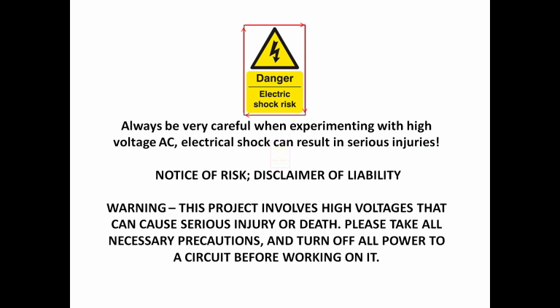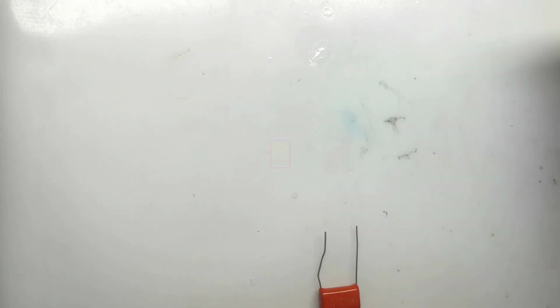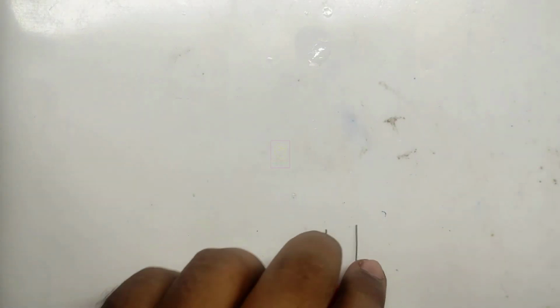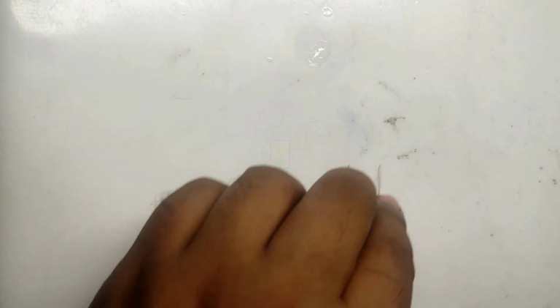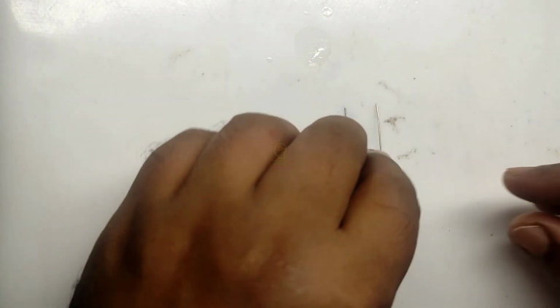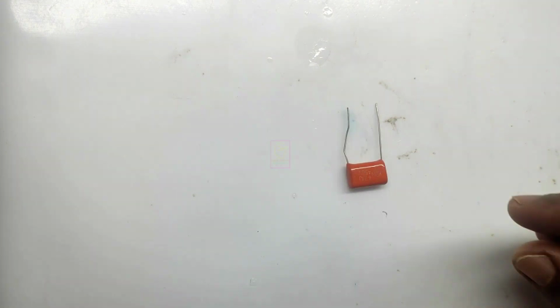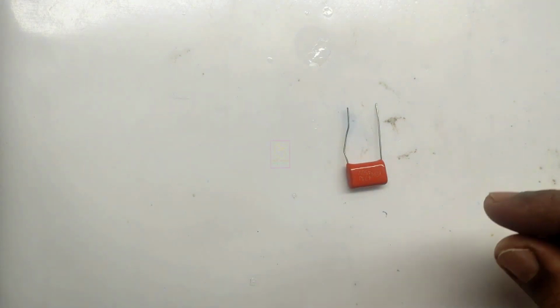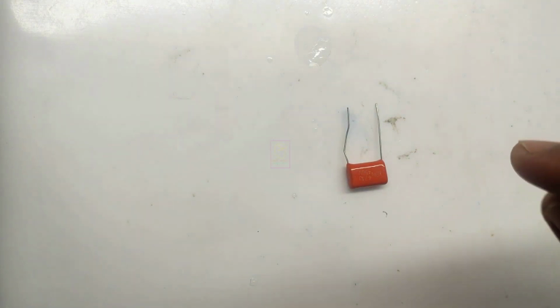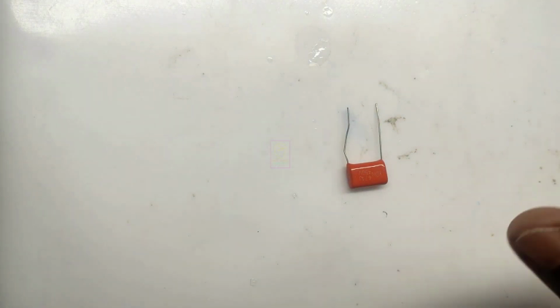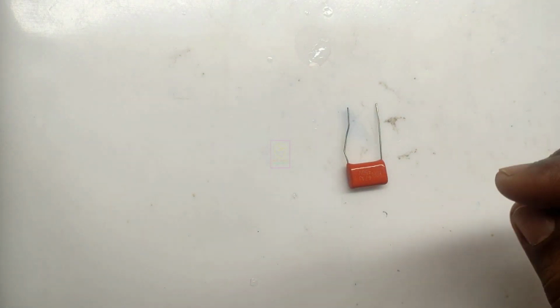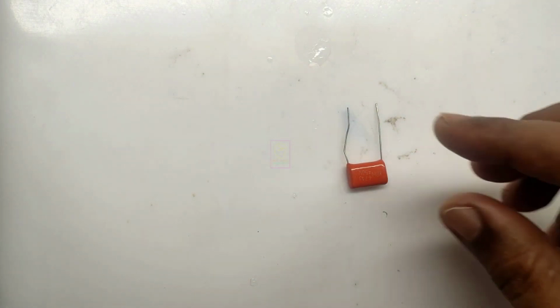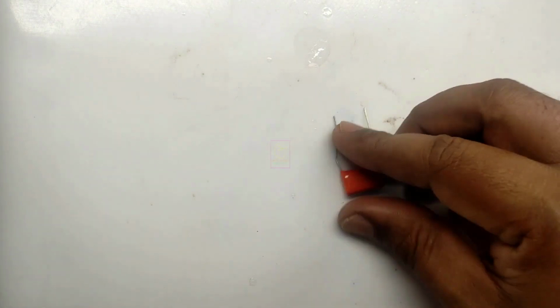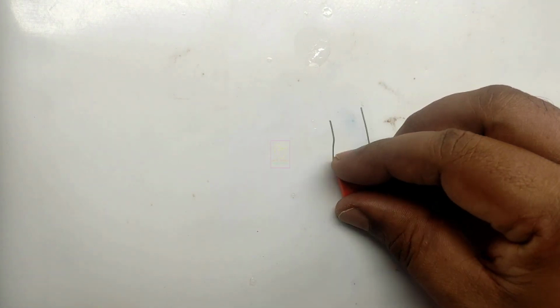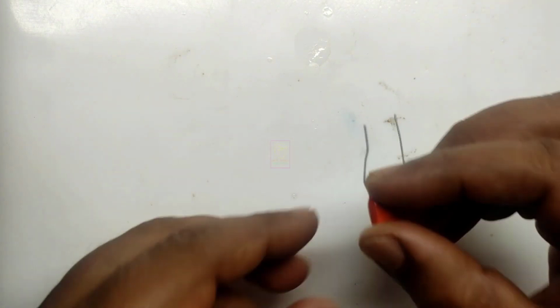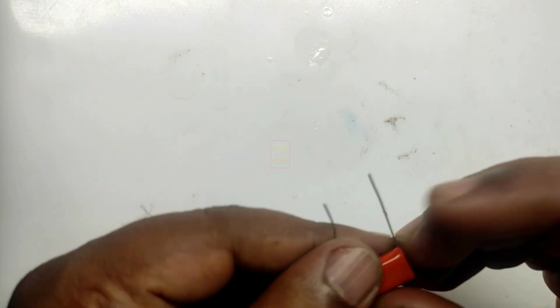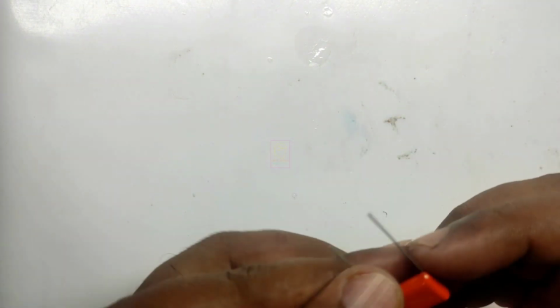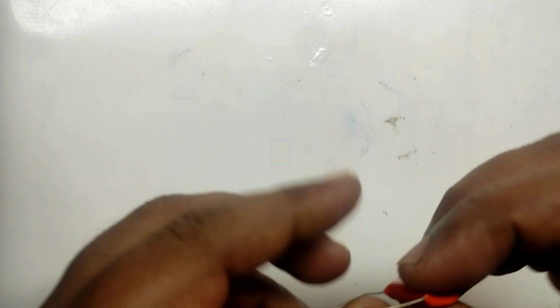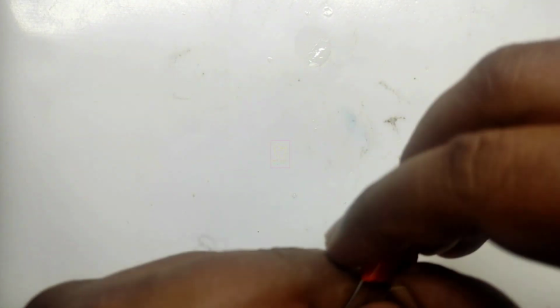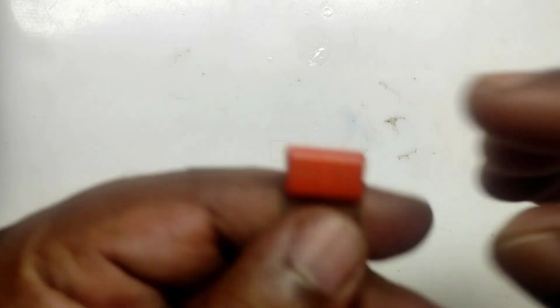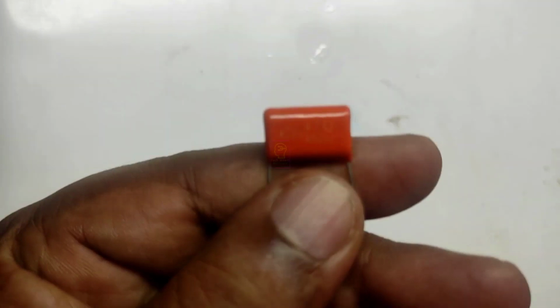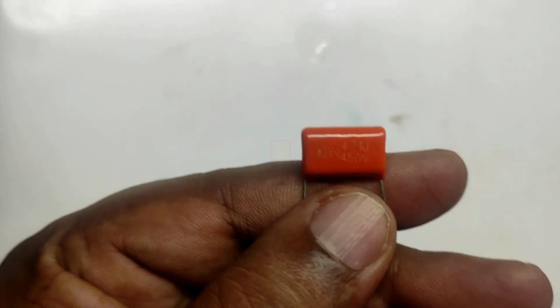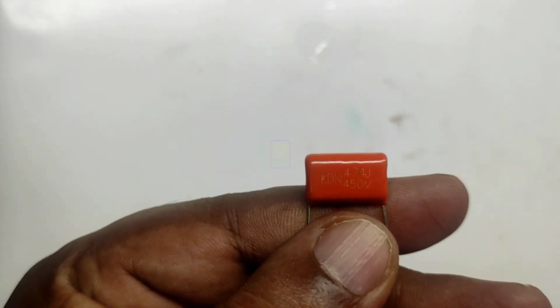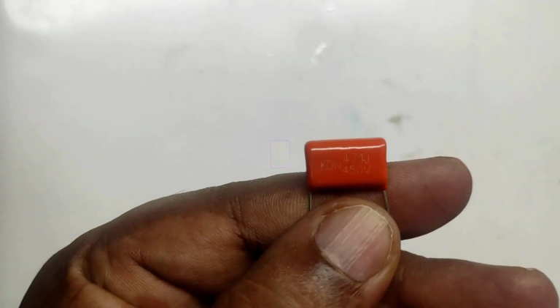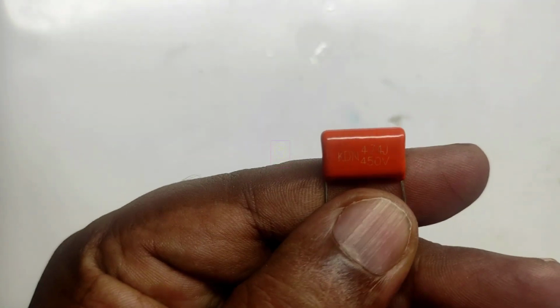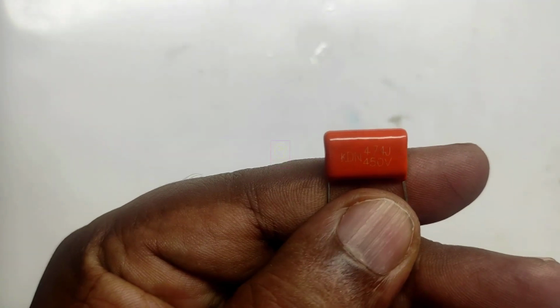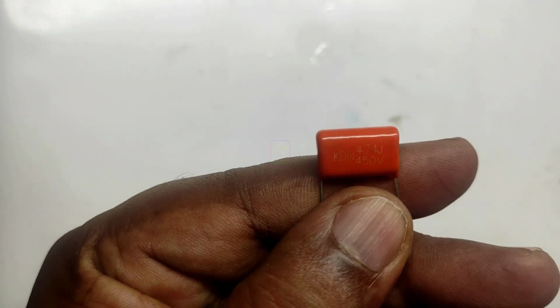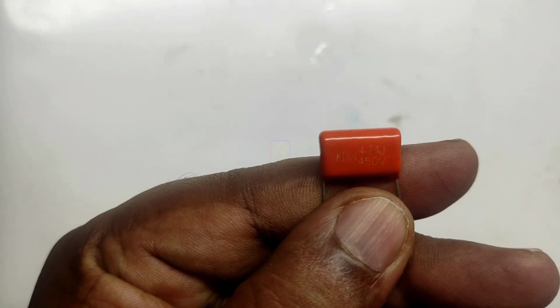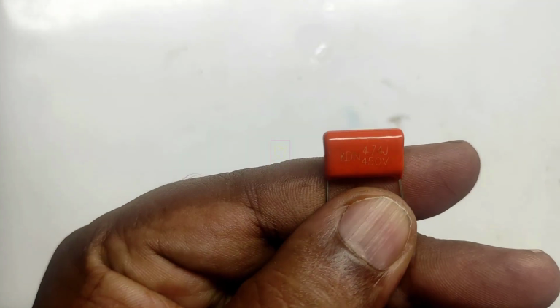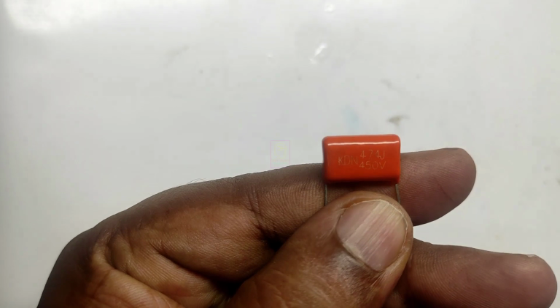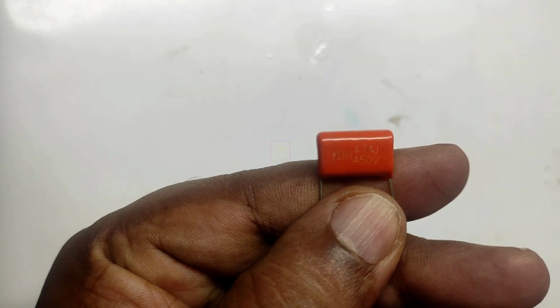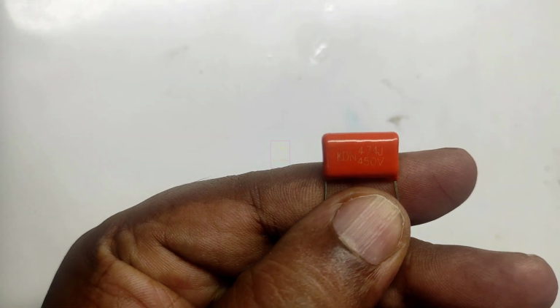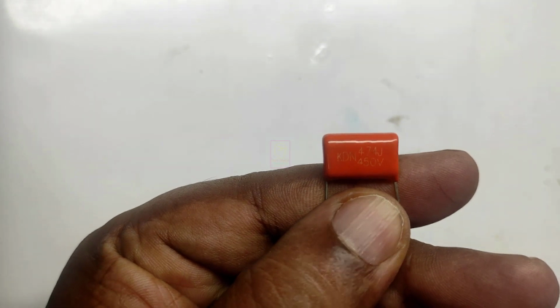Let's make this one. I am not packaging this inside any box or anywhere. This is only to show you that this will work perfectly fine.